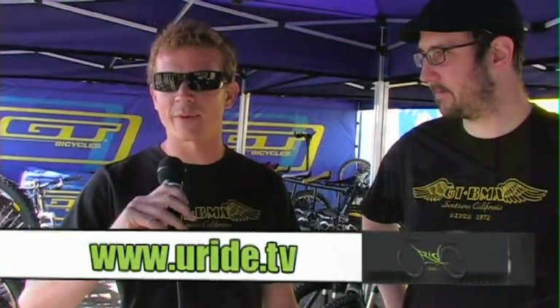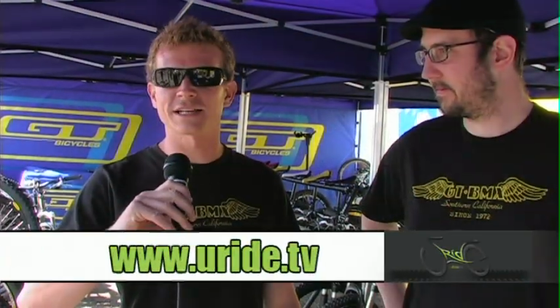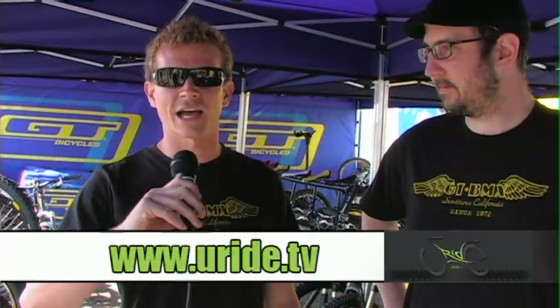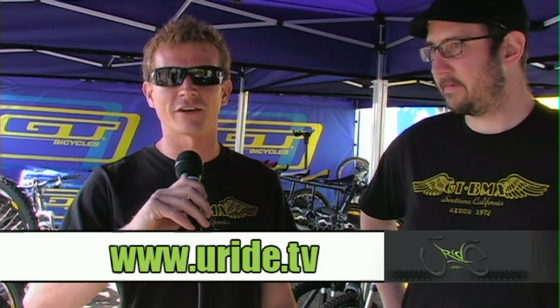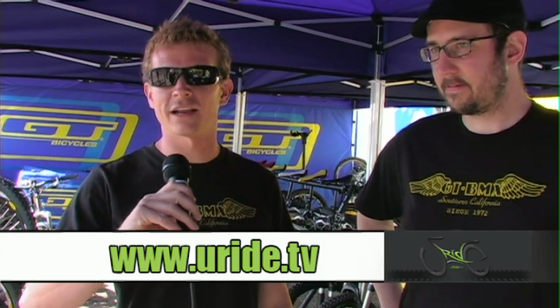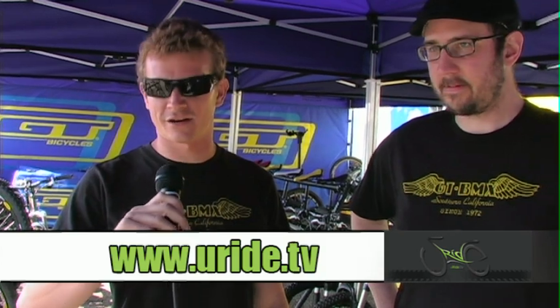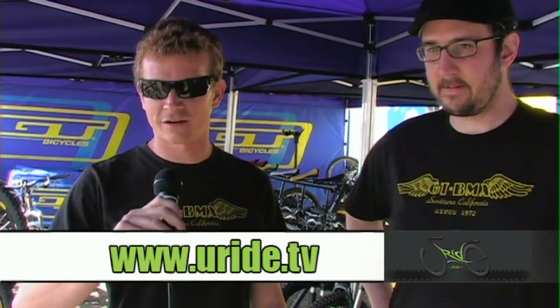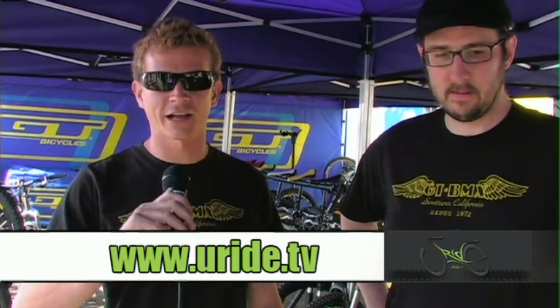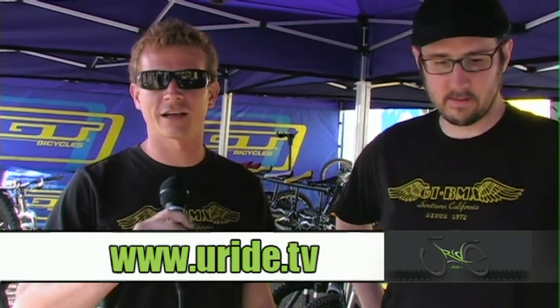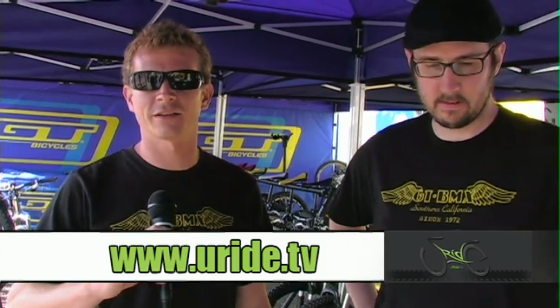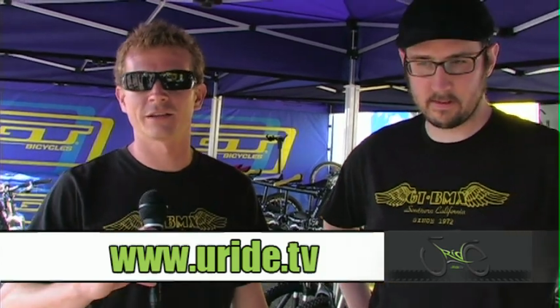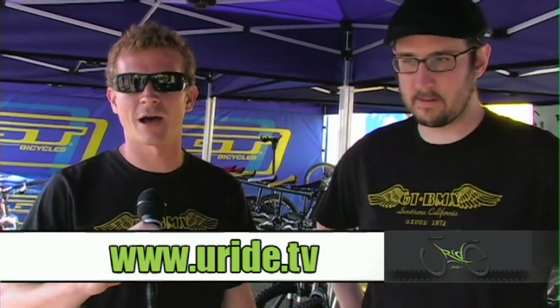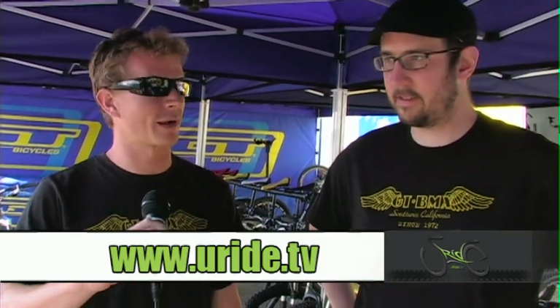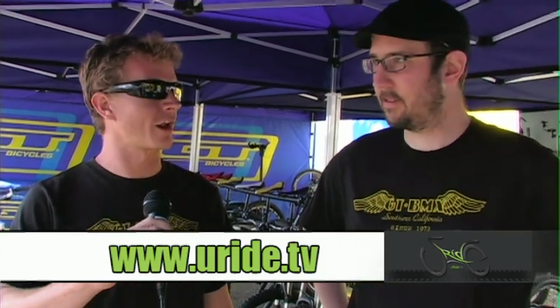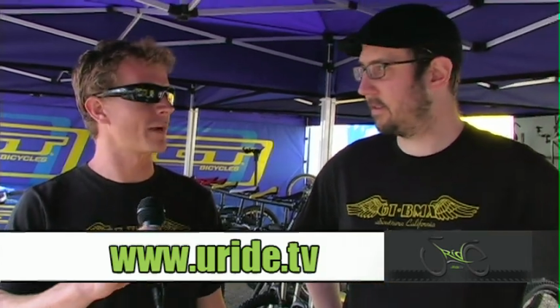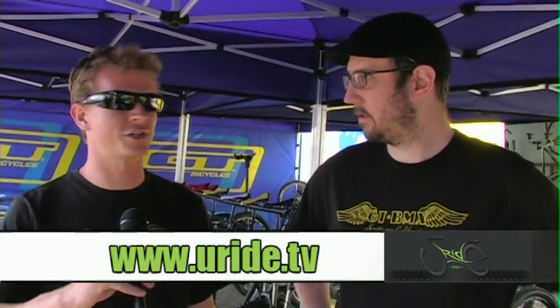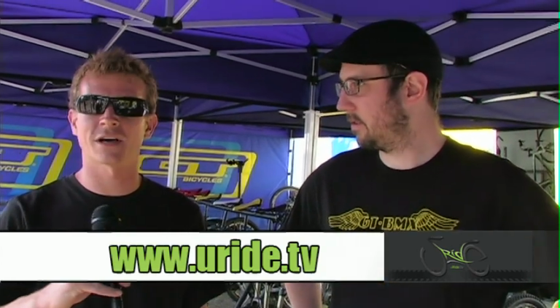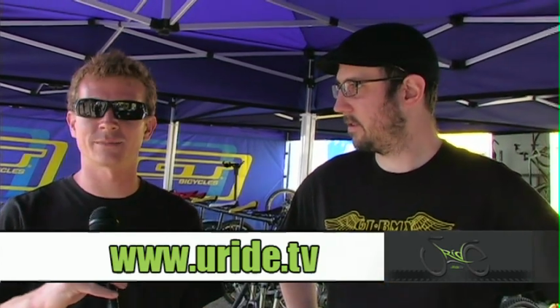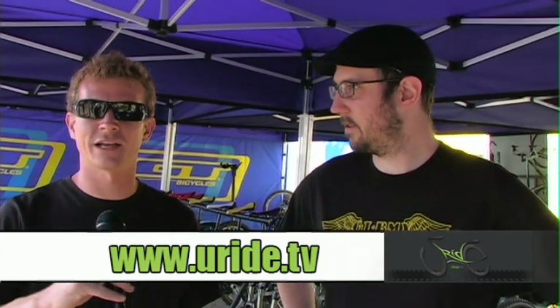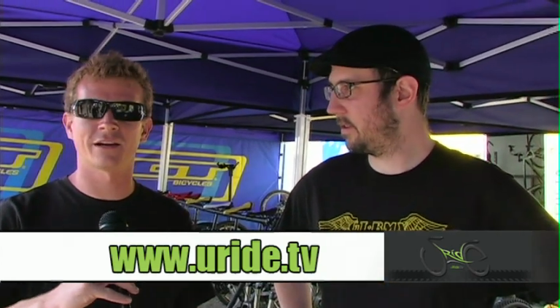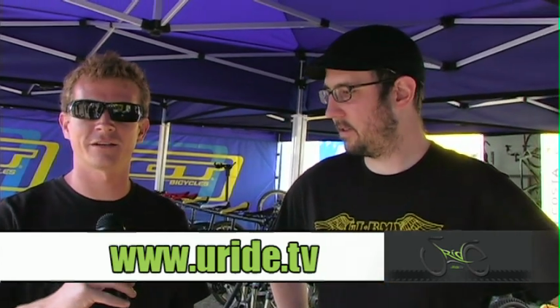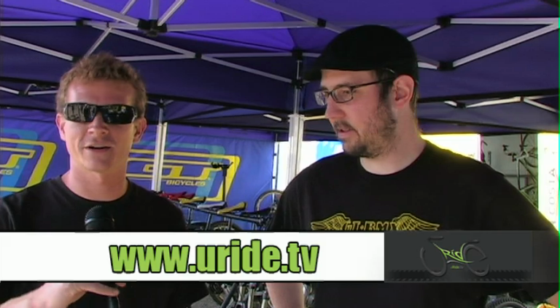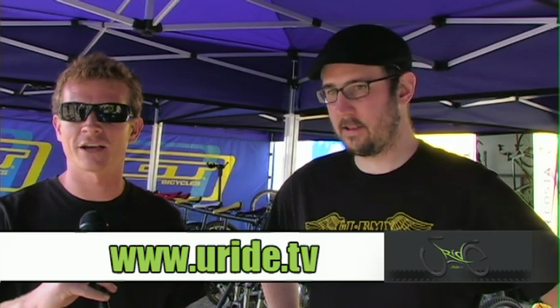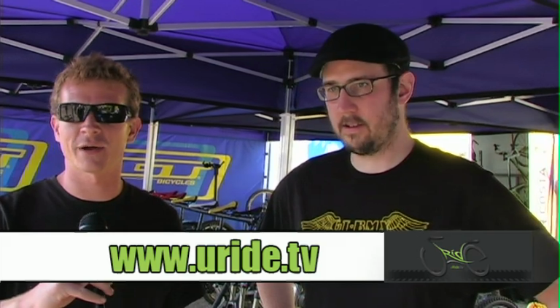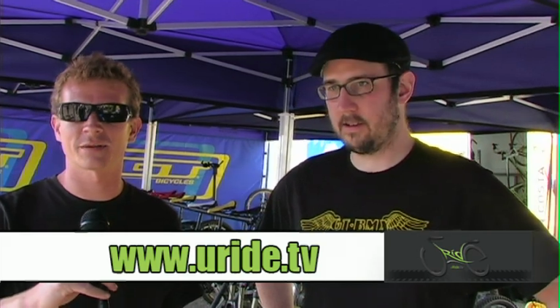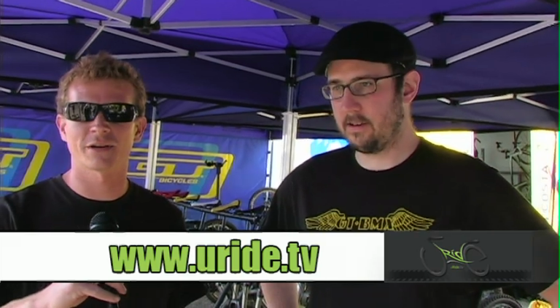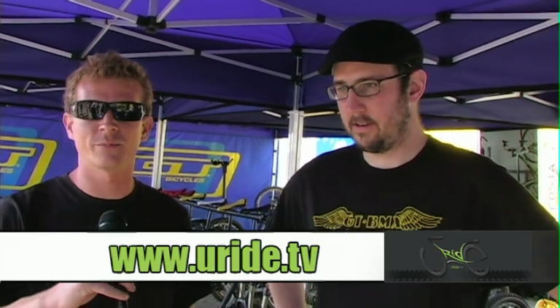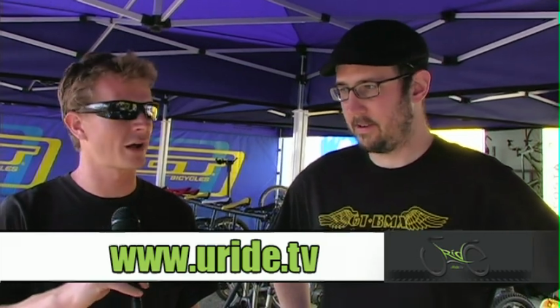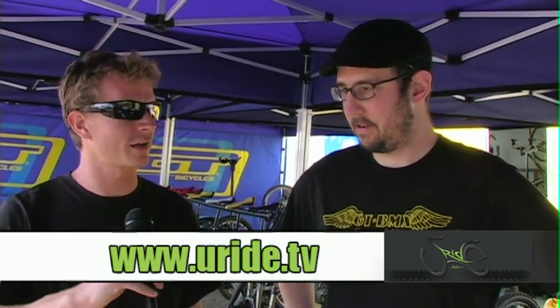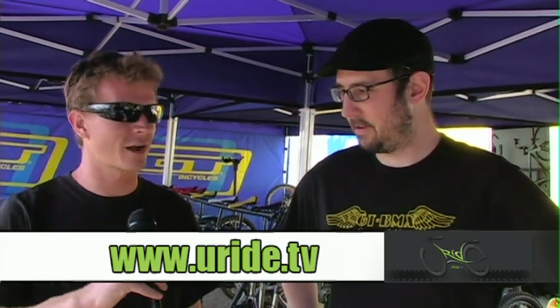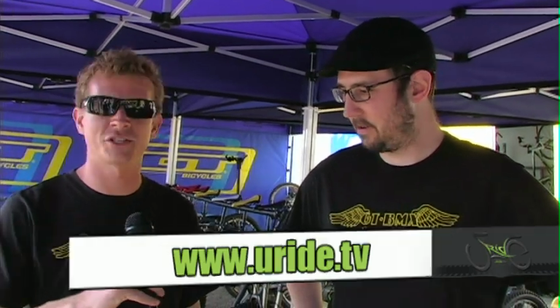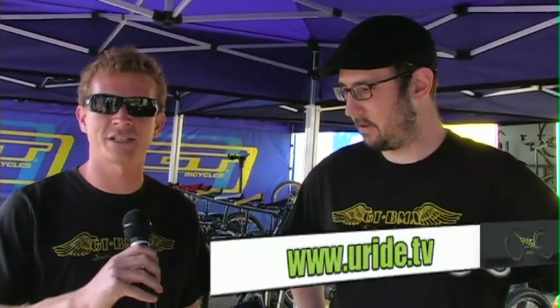We're back inside our tent here. I've got the mountain bike product manager, Todd Splevey, here to tell you about some of the new product coming out for GT.